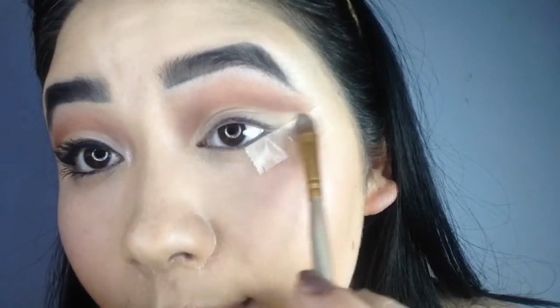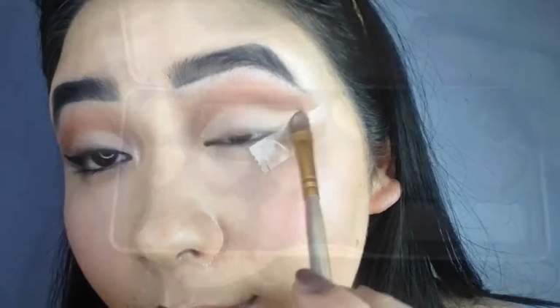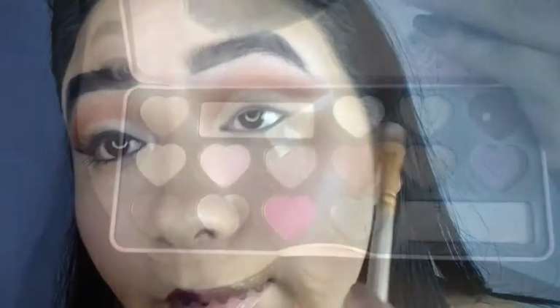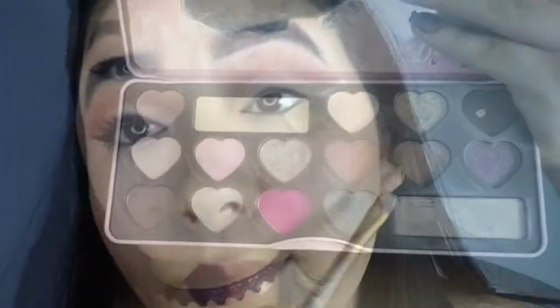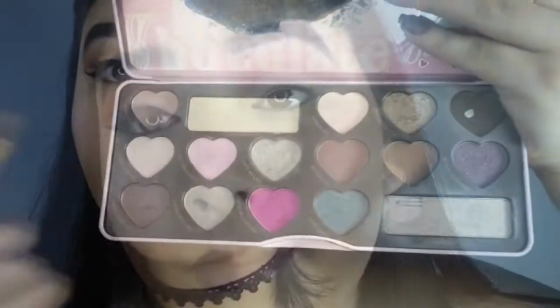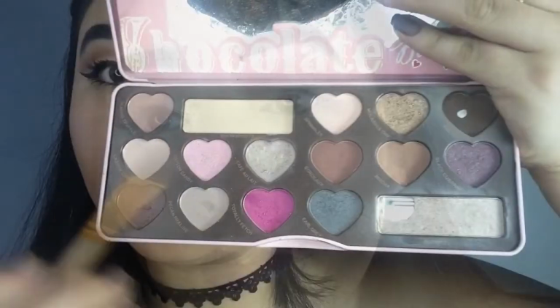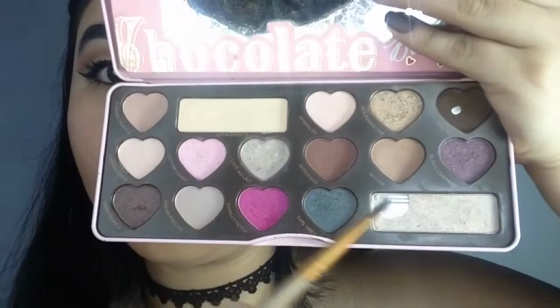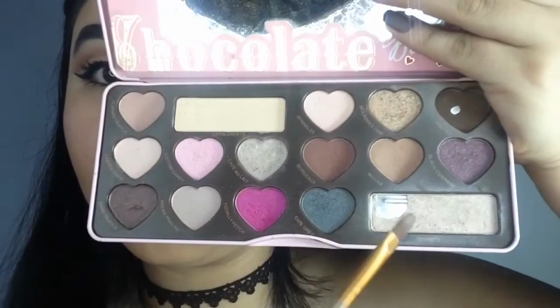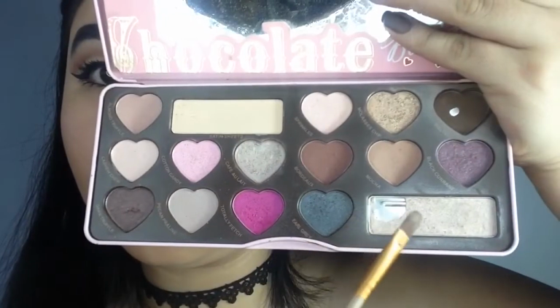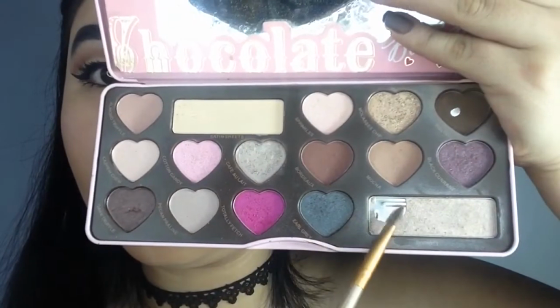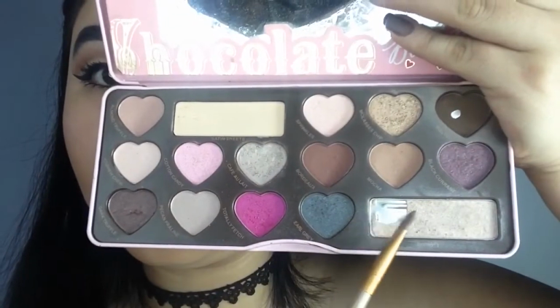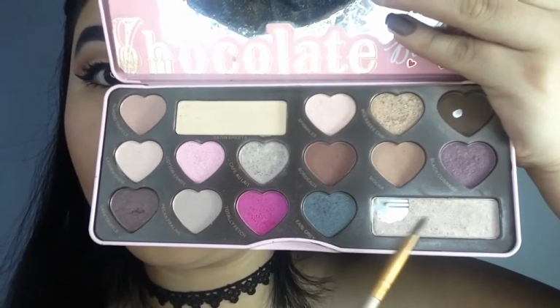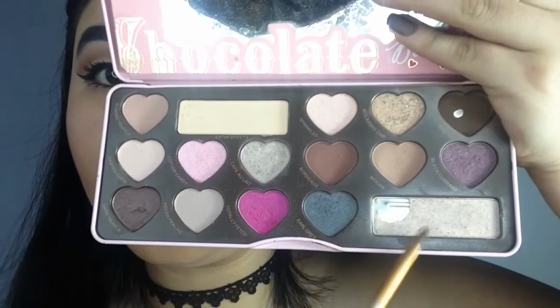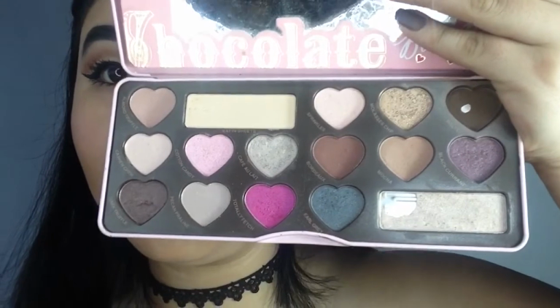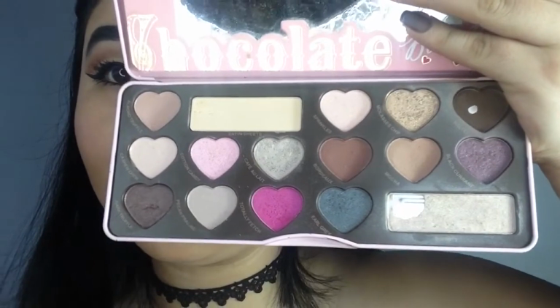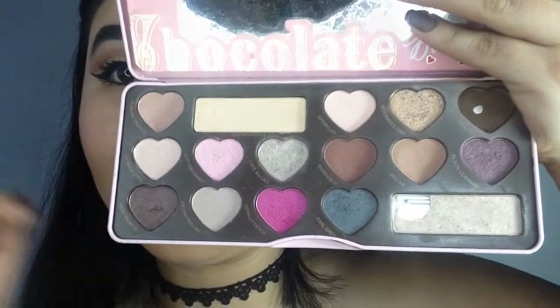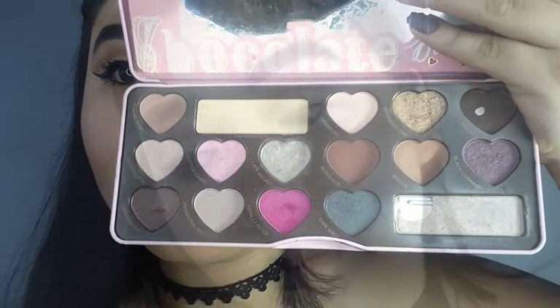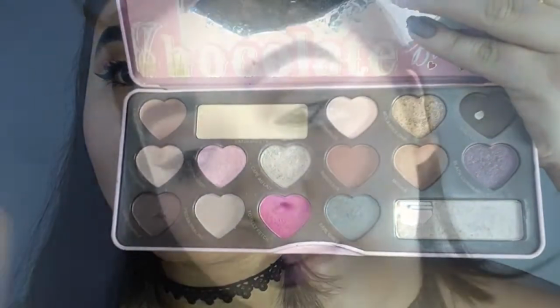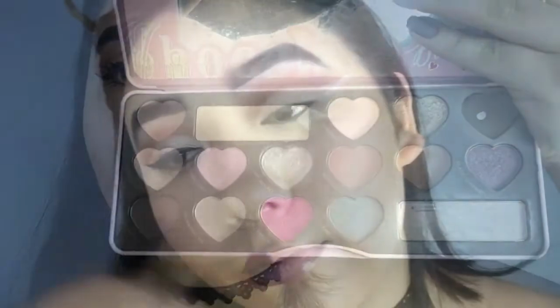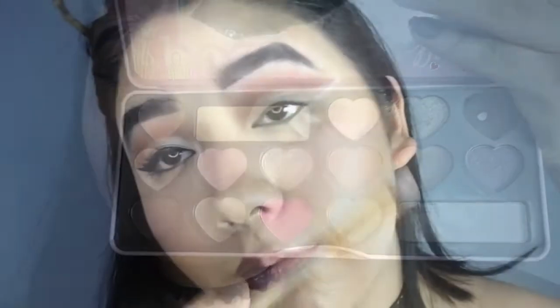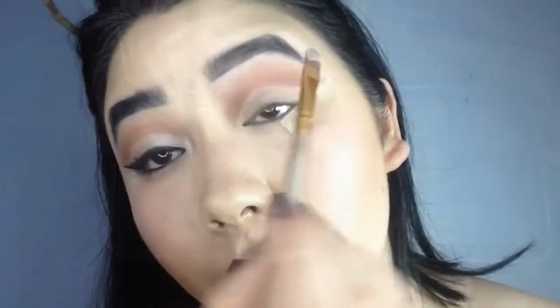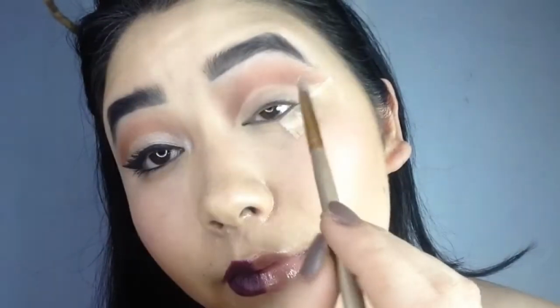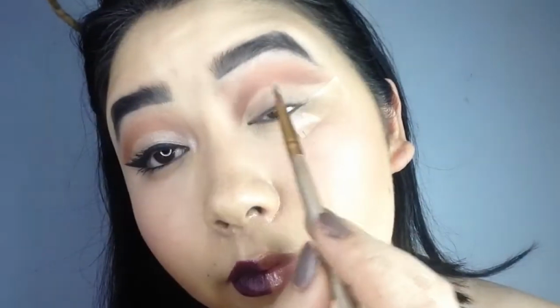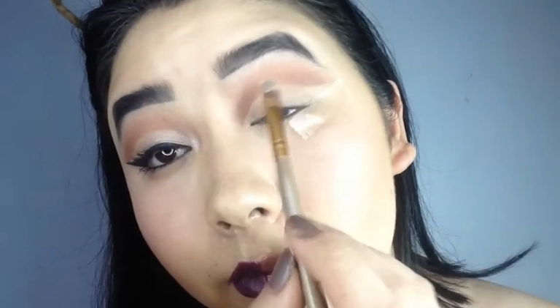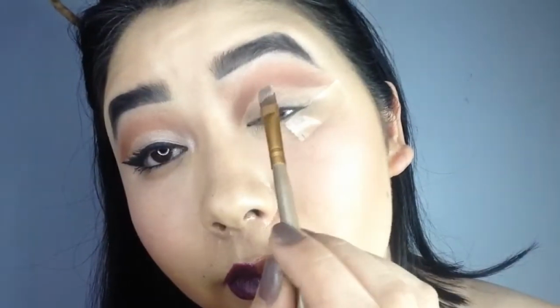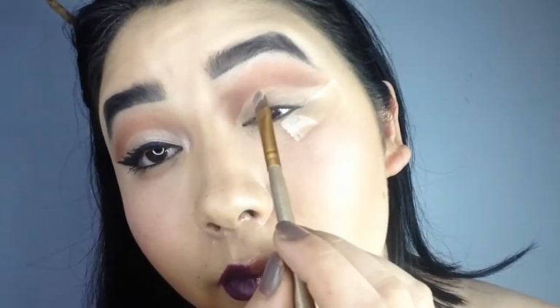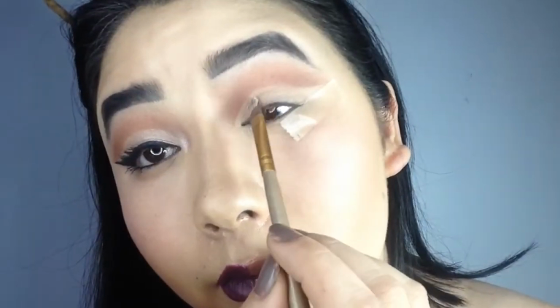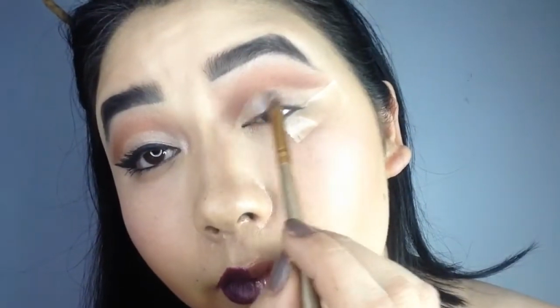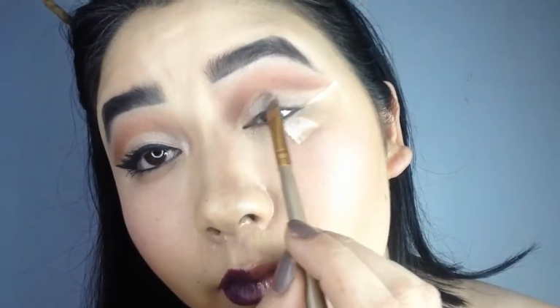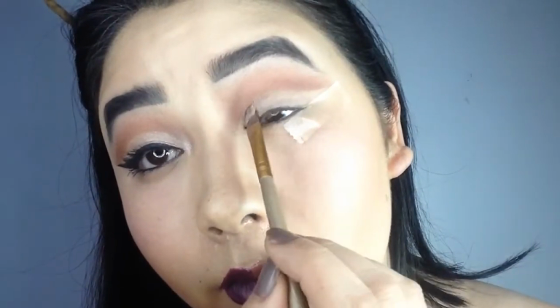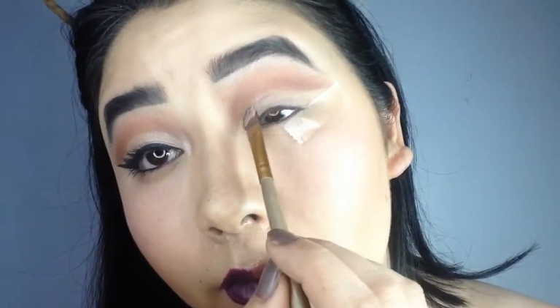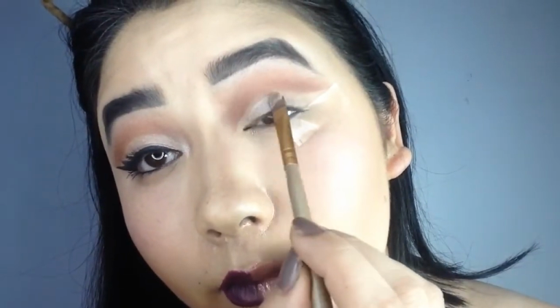For a little glitter, I am going to use the shade Divinity on top of the cut crease.